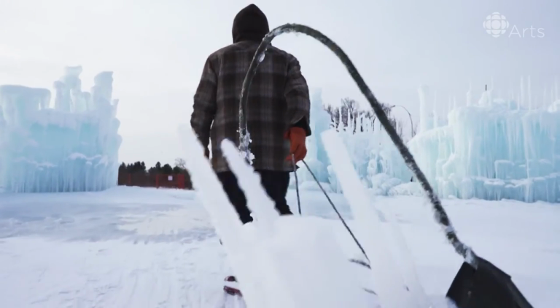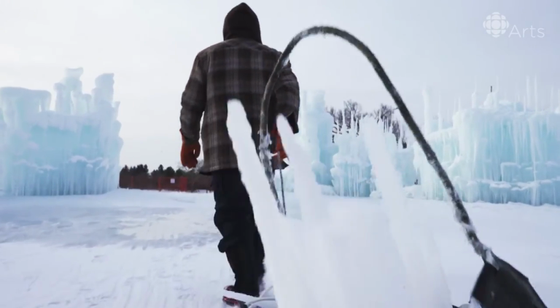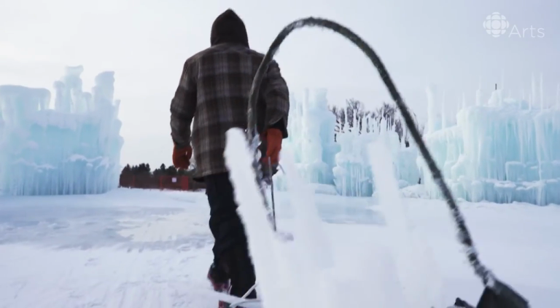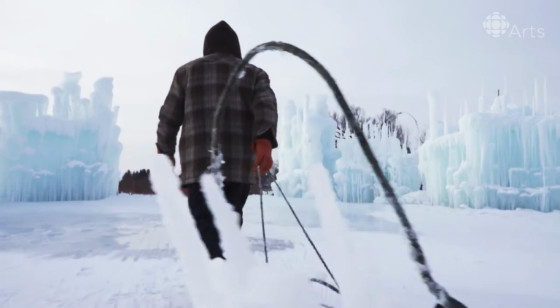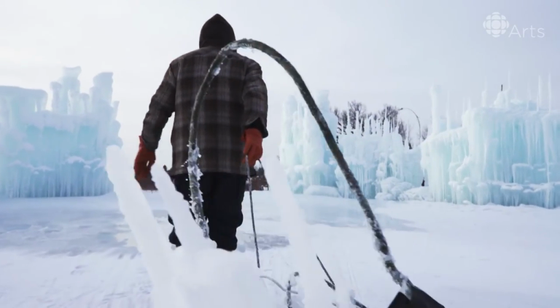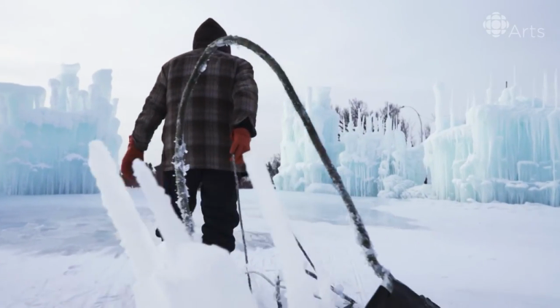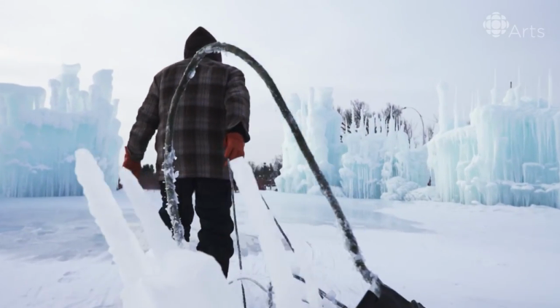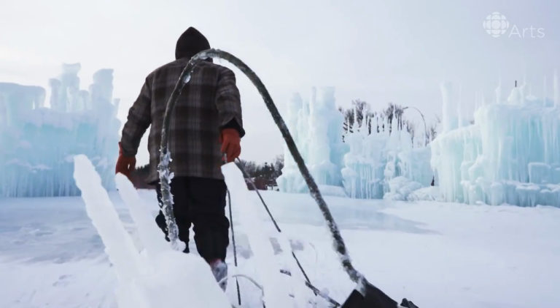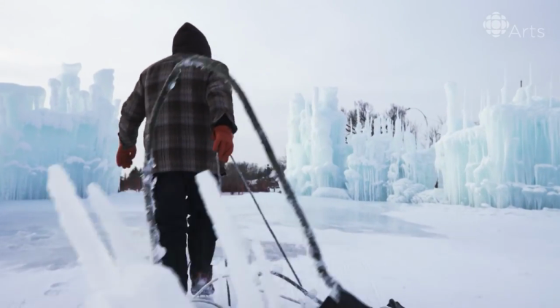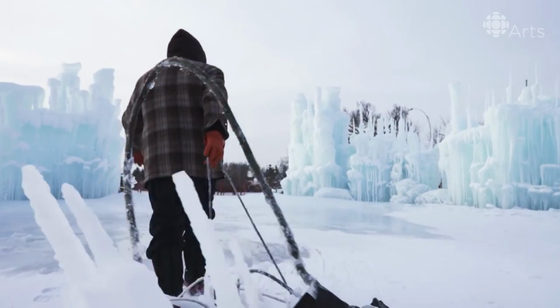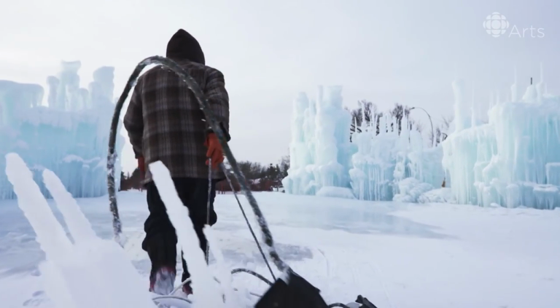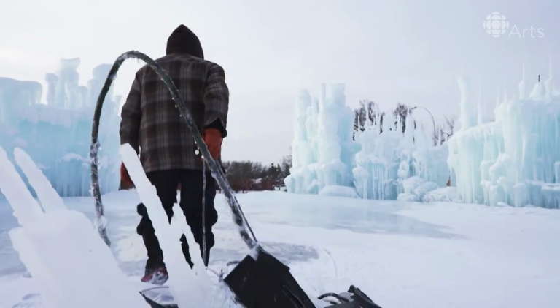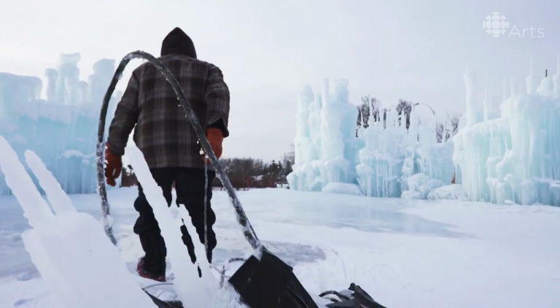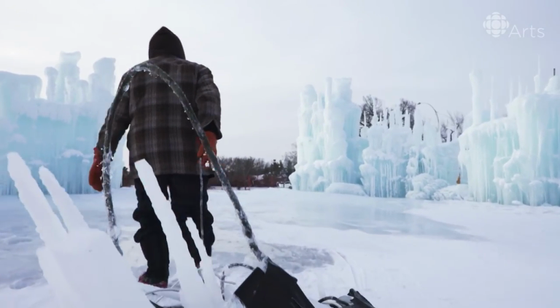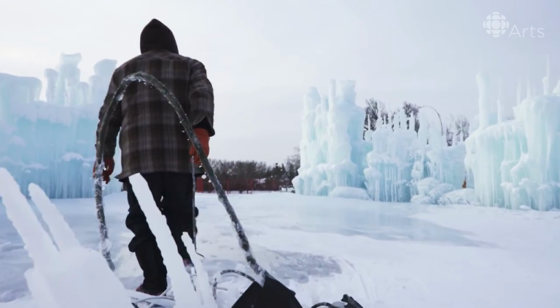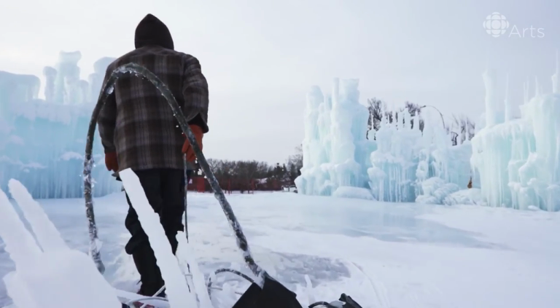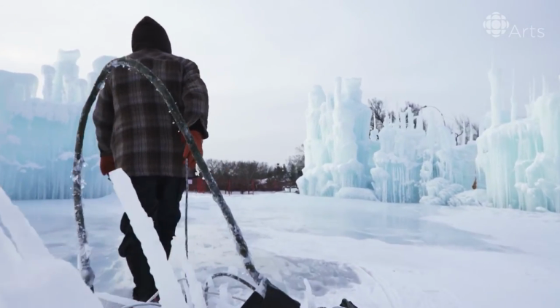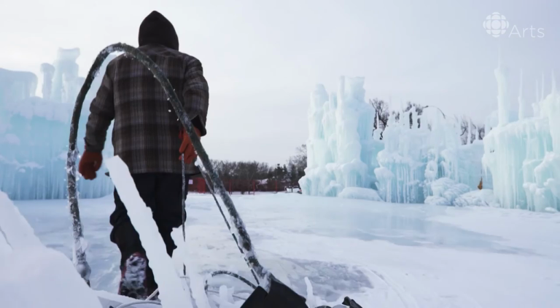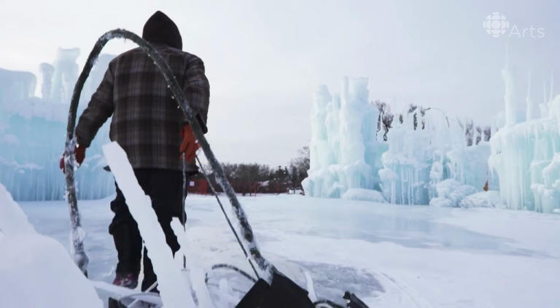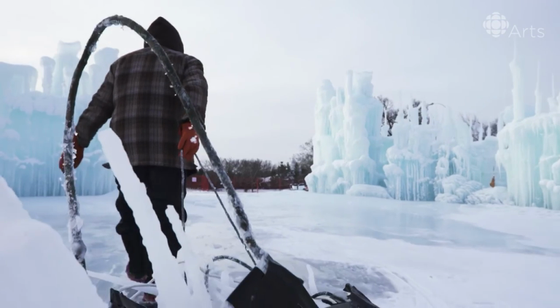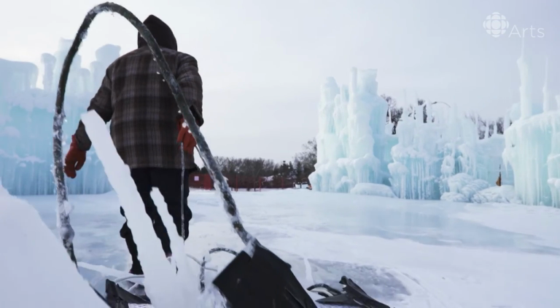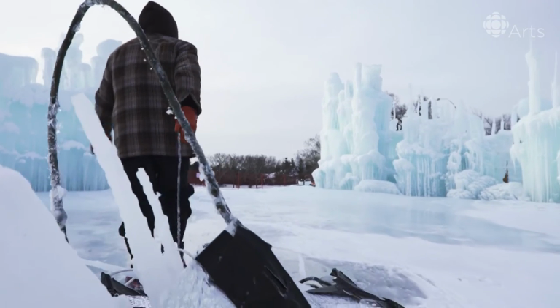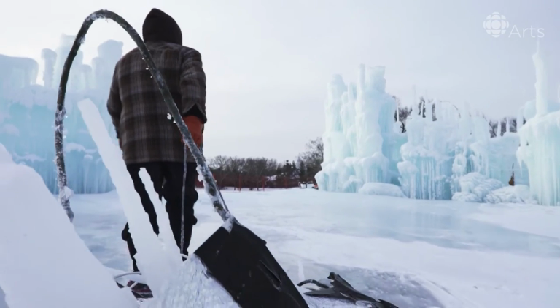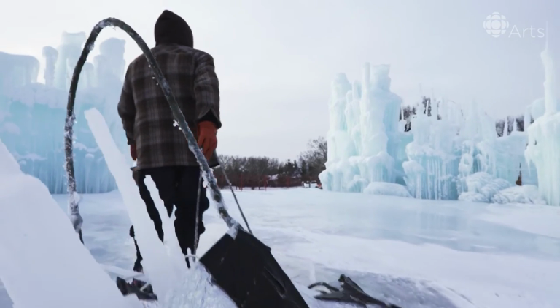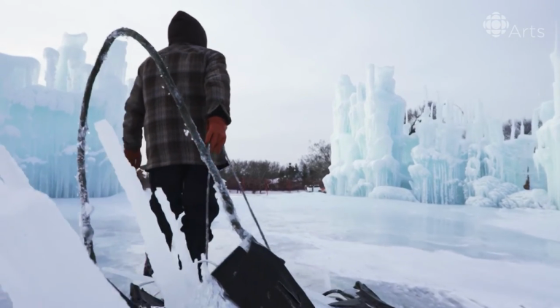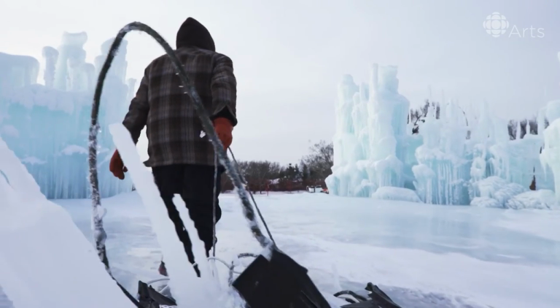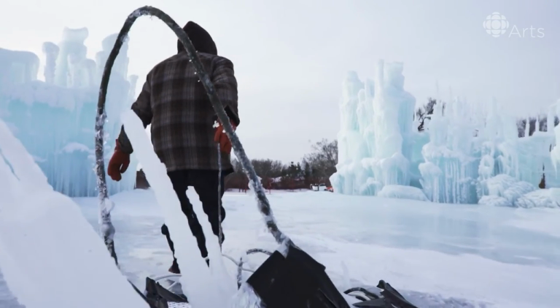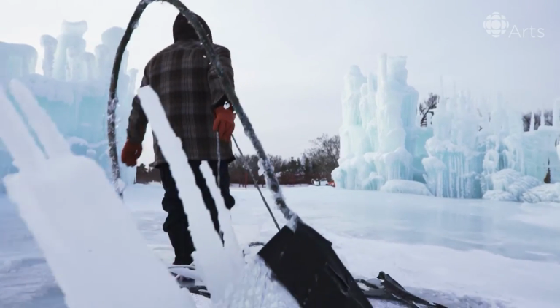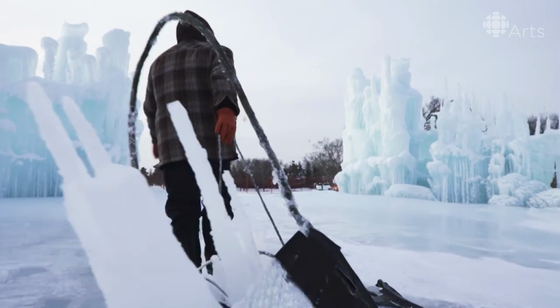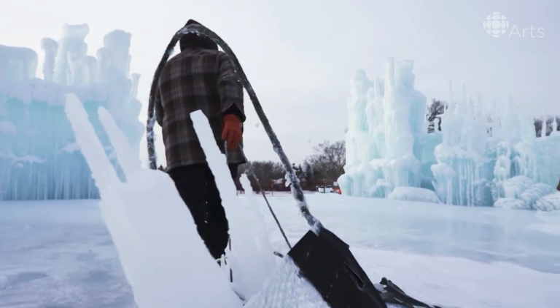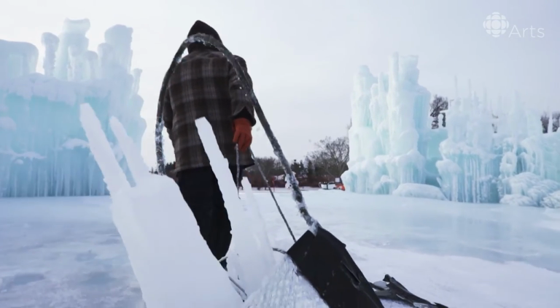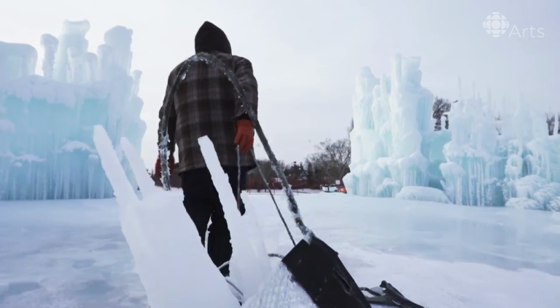As they grow, we come out, we place more icicles on top of those and continue that process over and over.